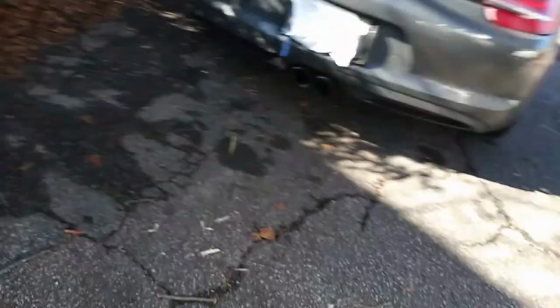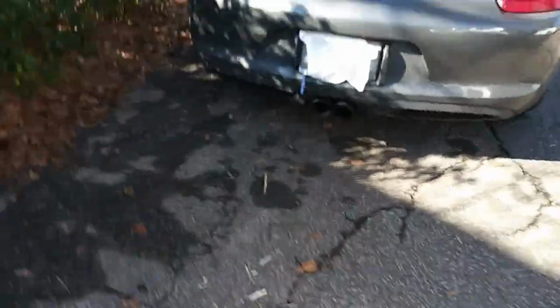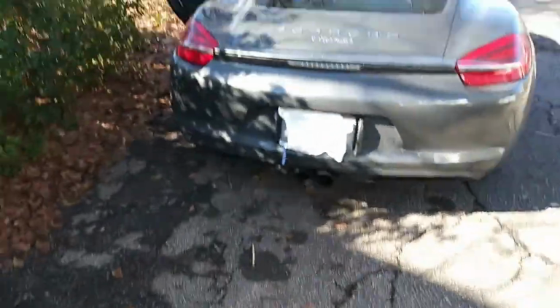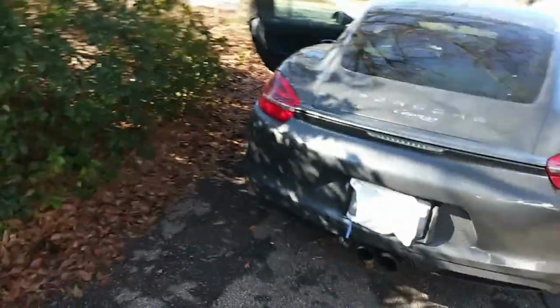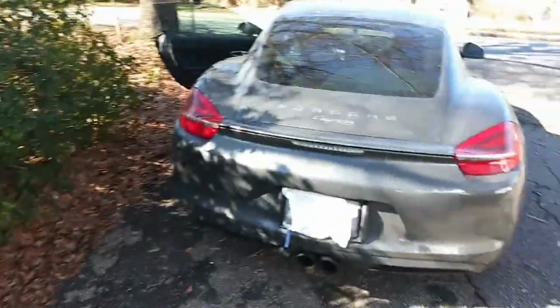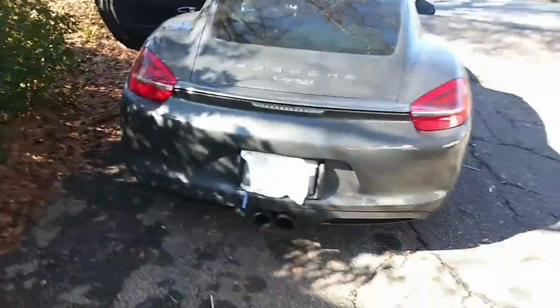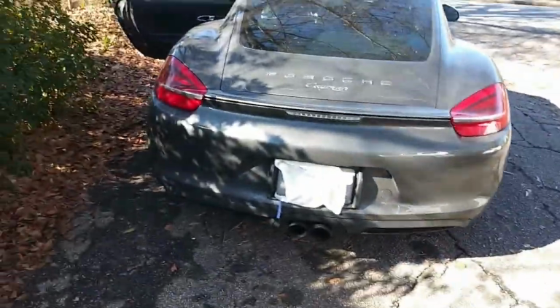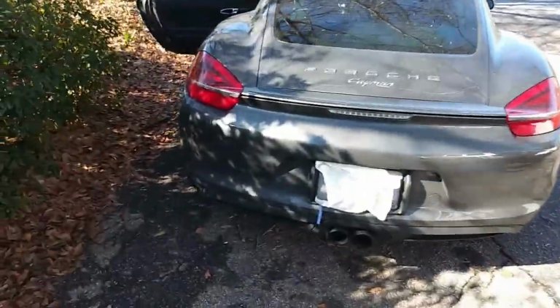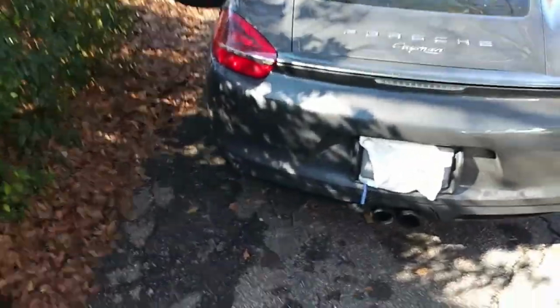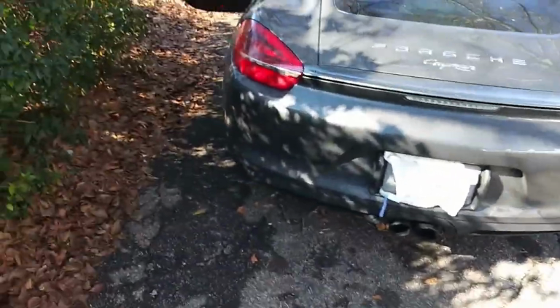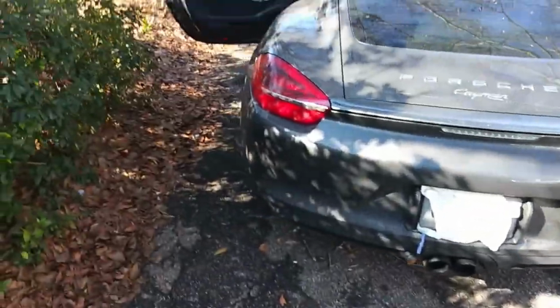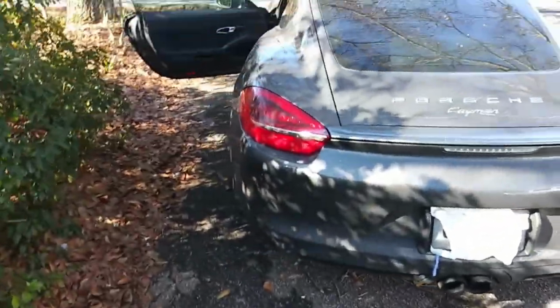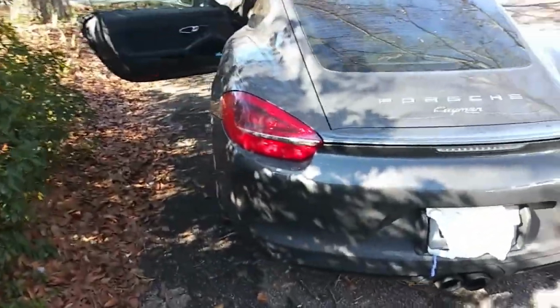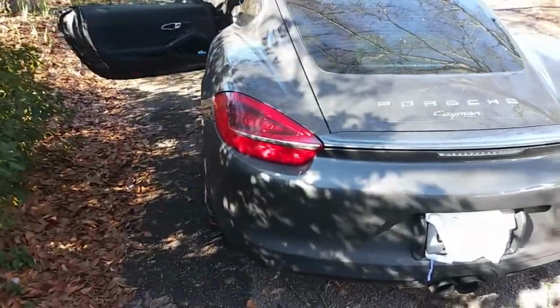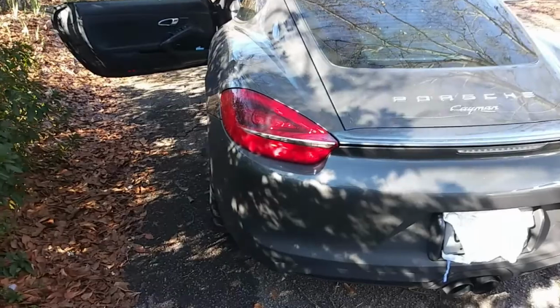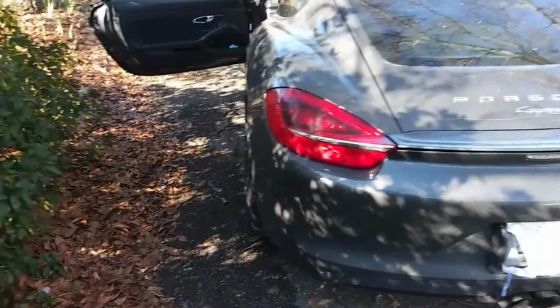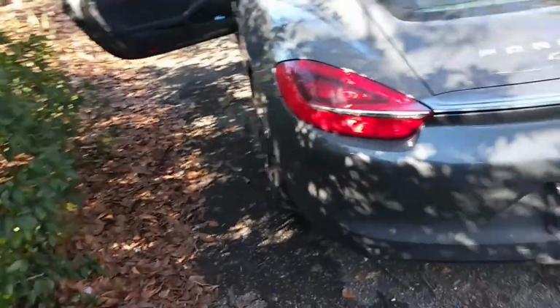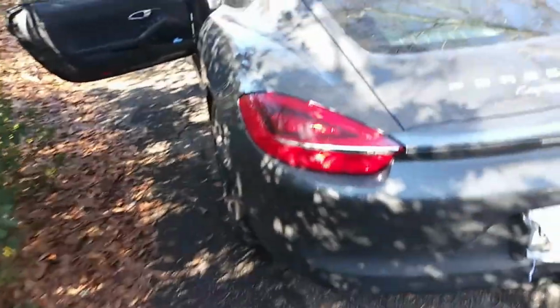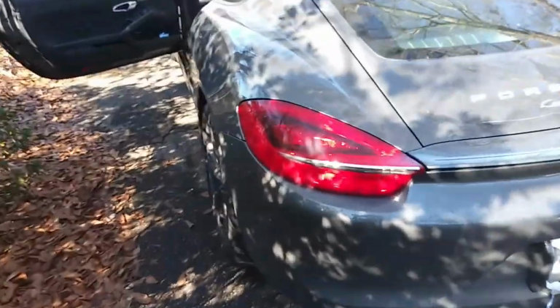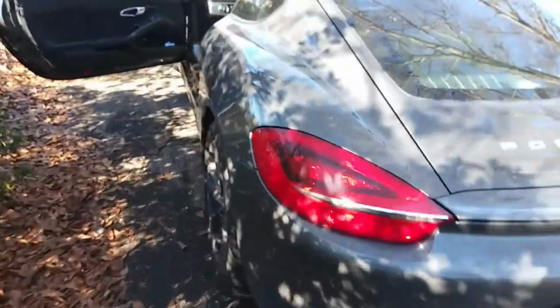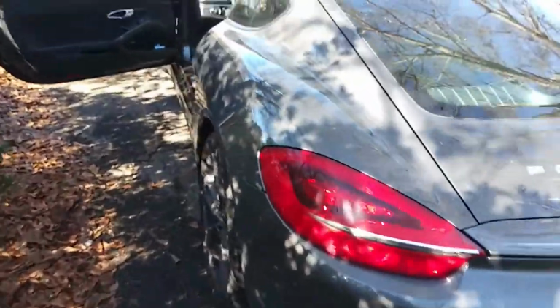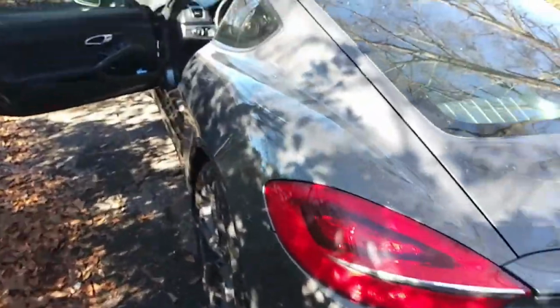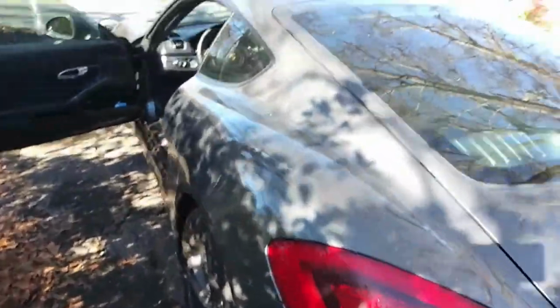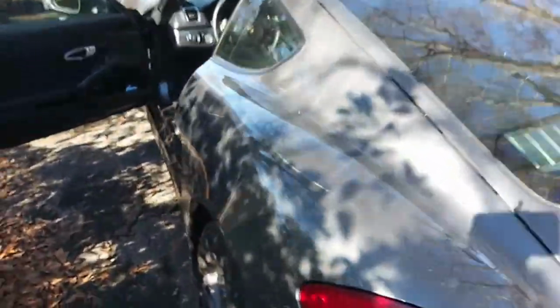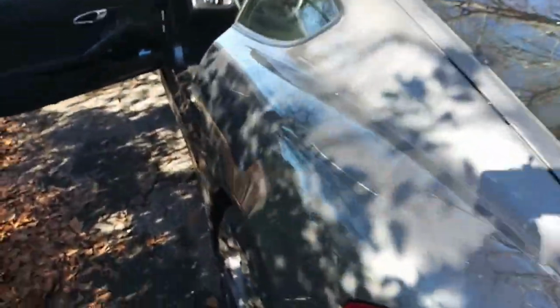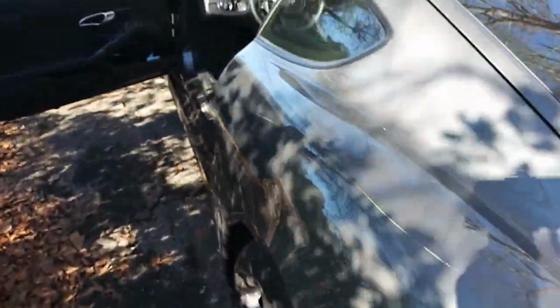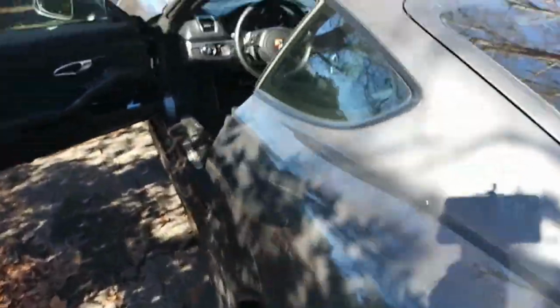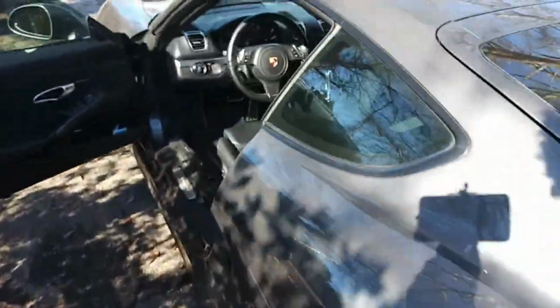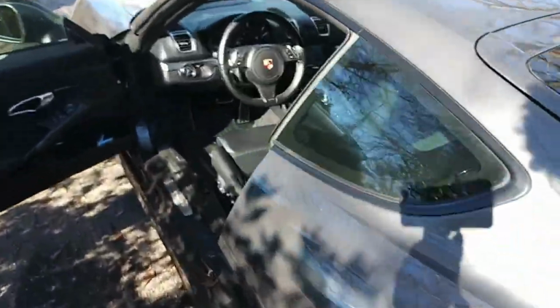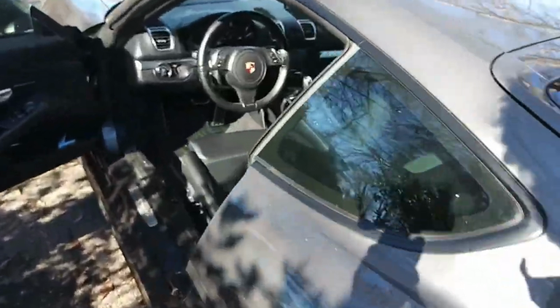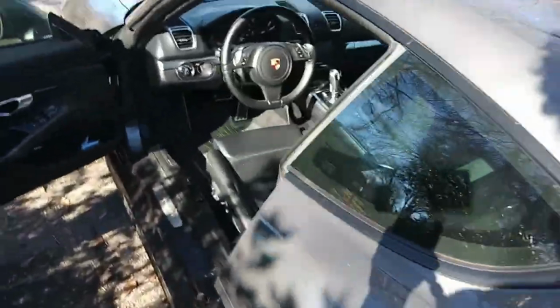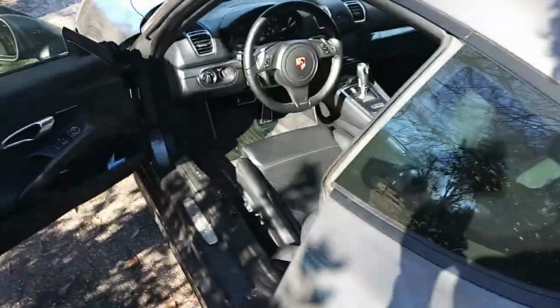And as I said, this car has one great exhaust note. It sounds great from the inside too.